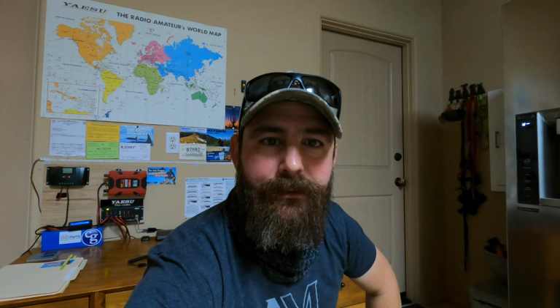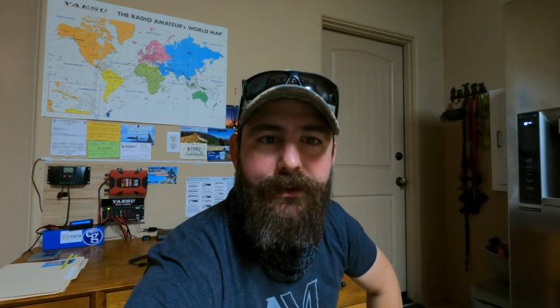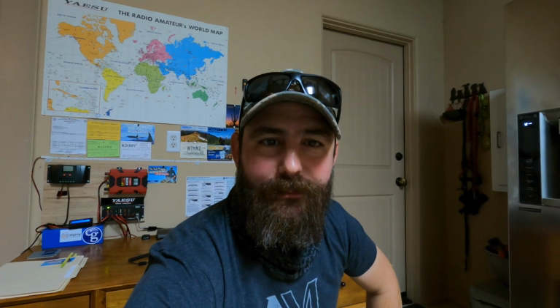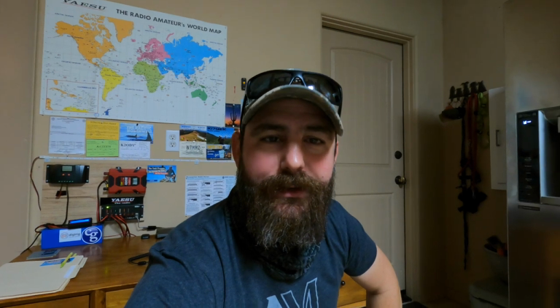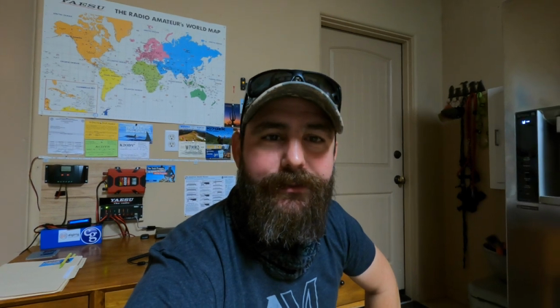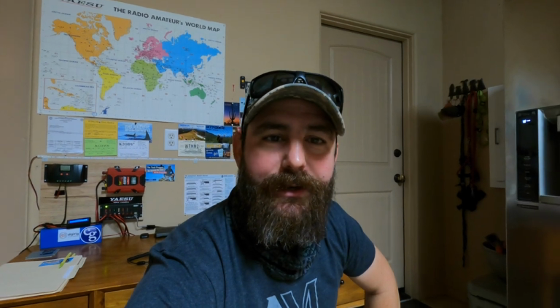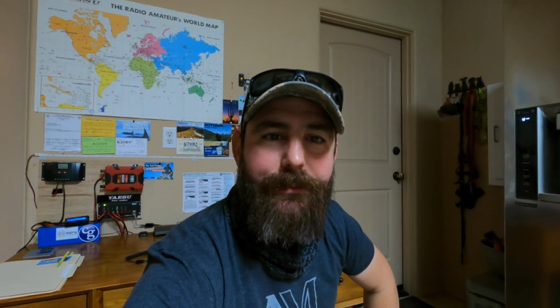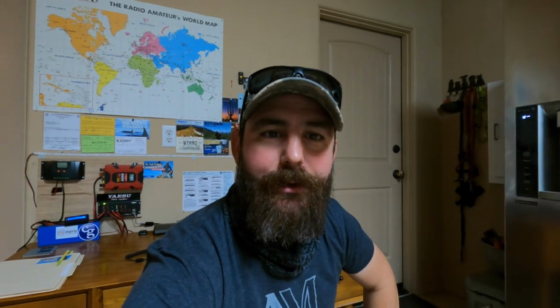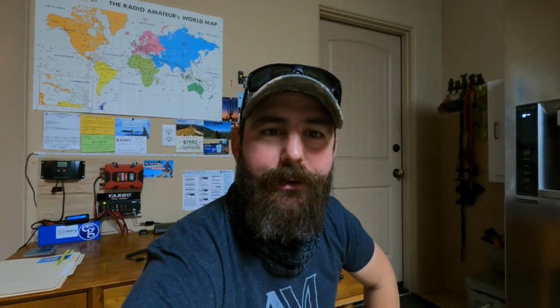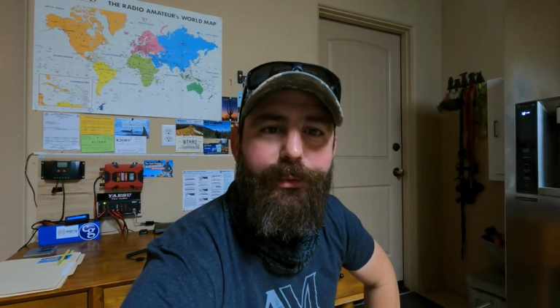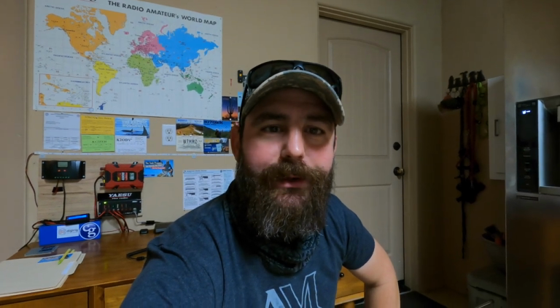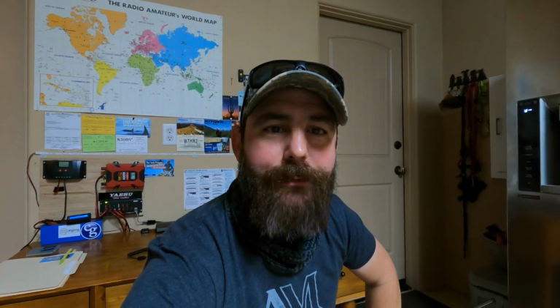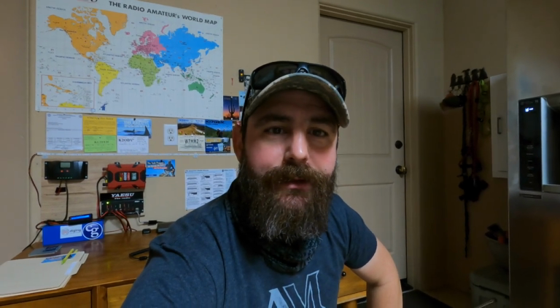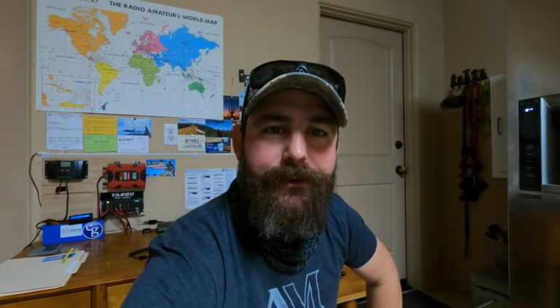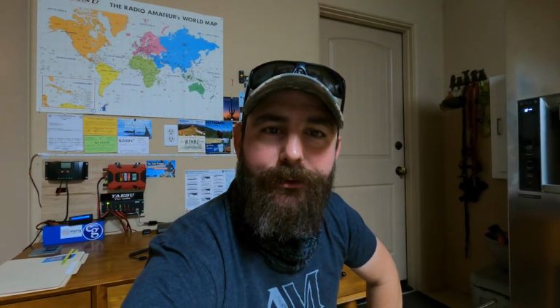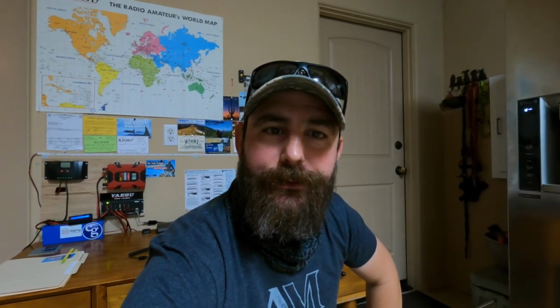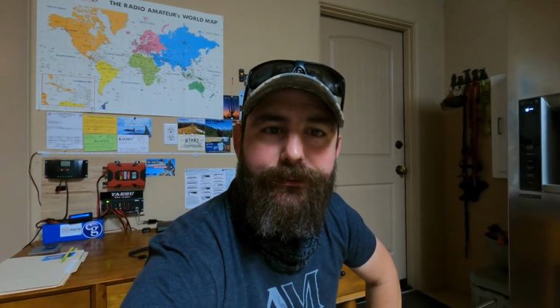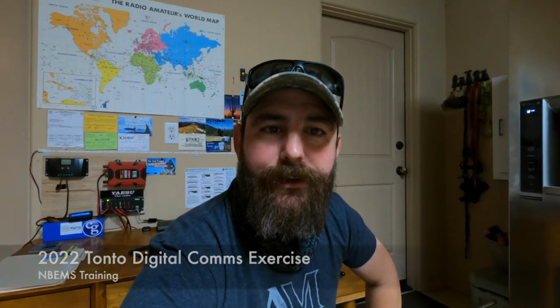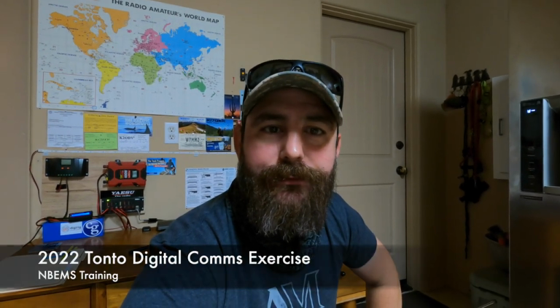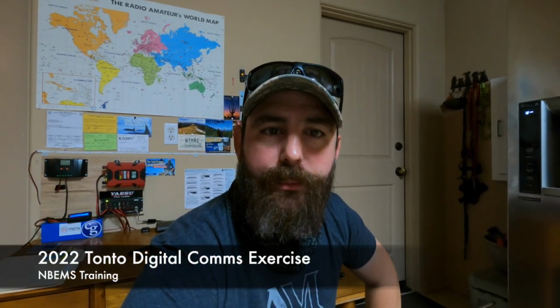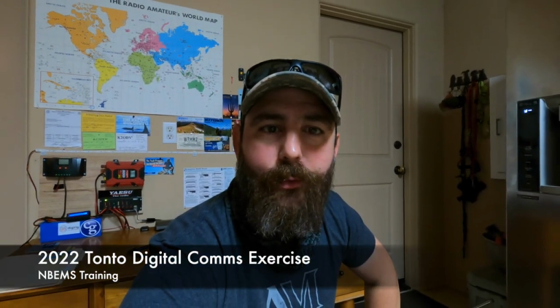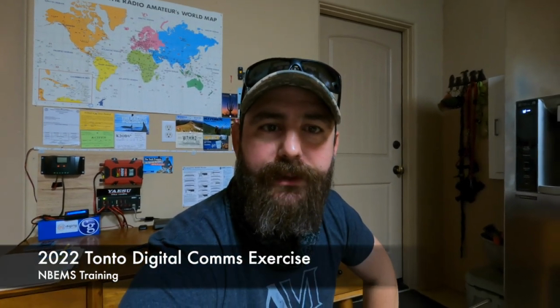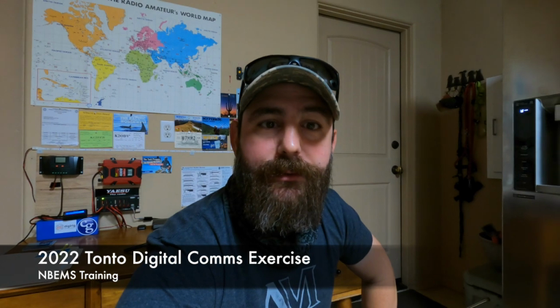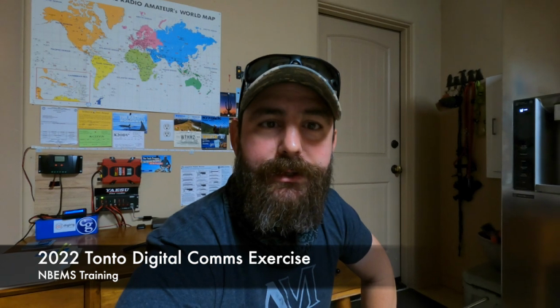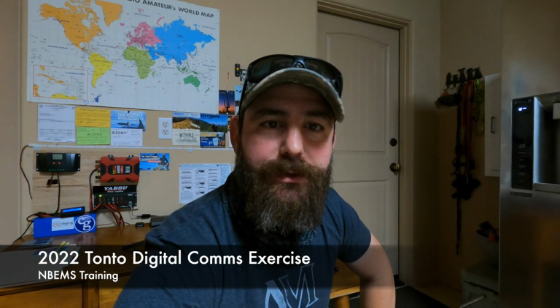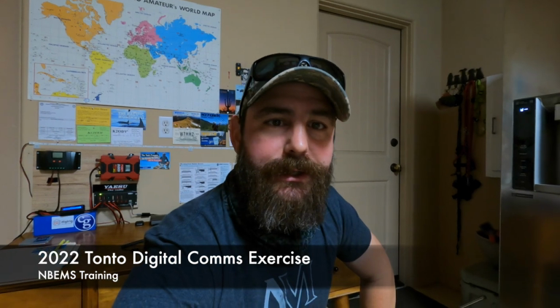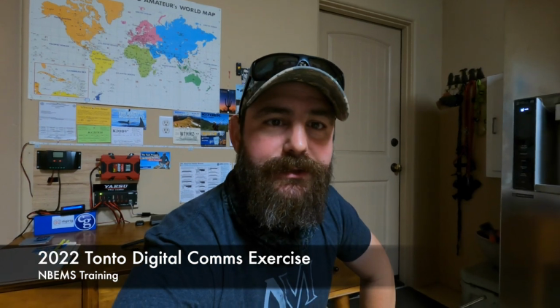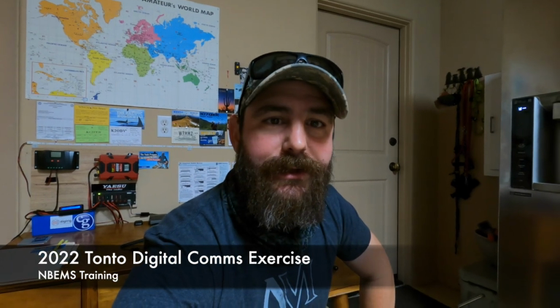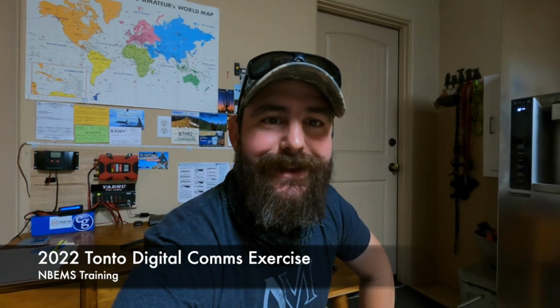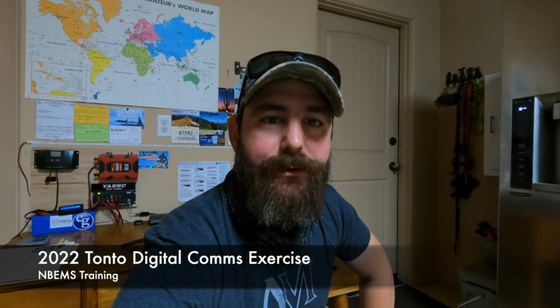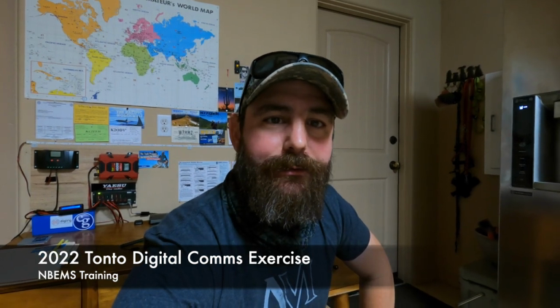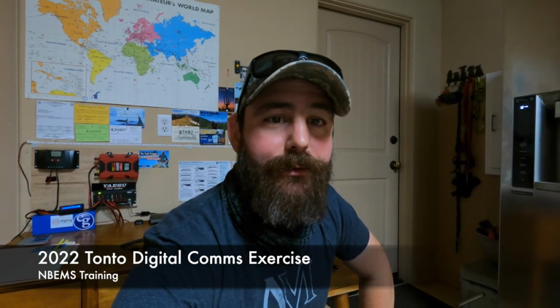Hey, good morning guys. I'm the tech prepper. Hope you're all doing well. Today's our field exercise for performing some digital communications tests out in the field.